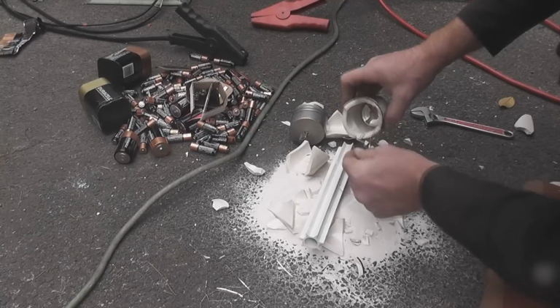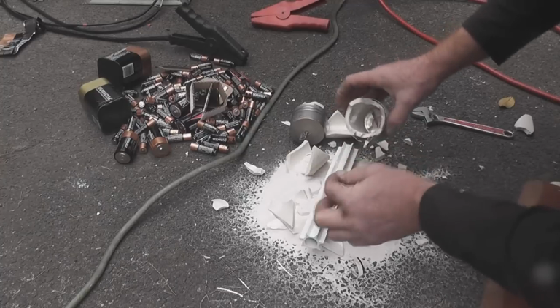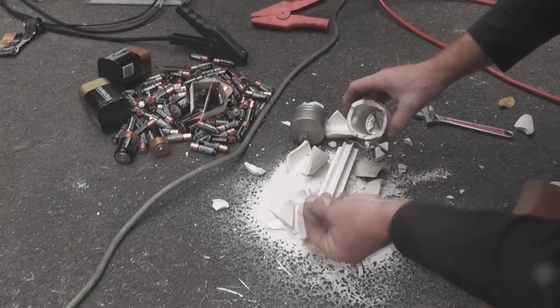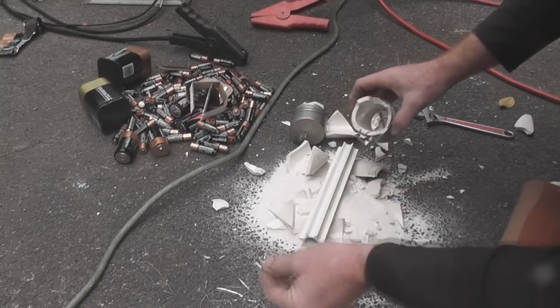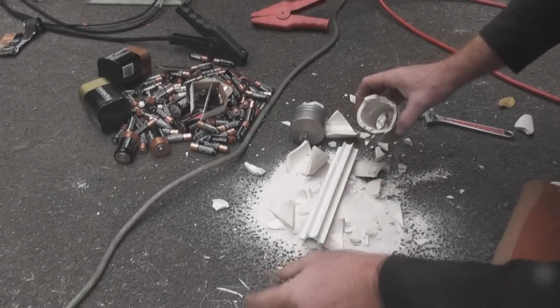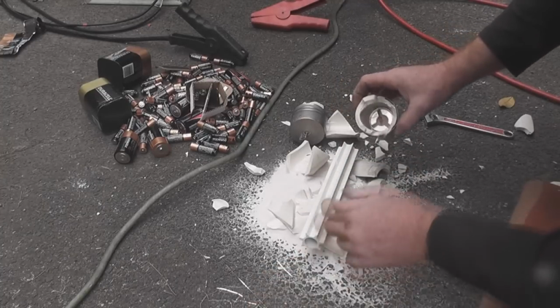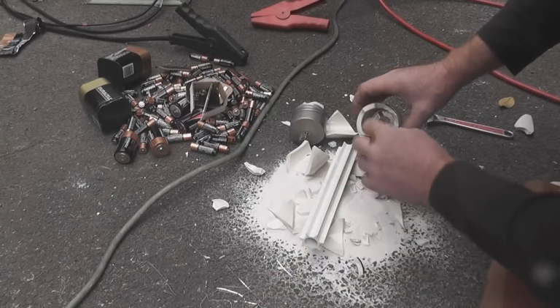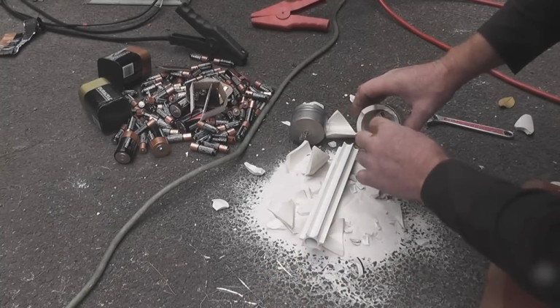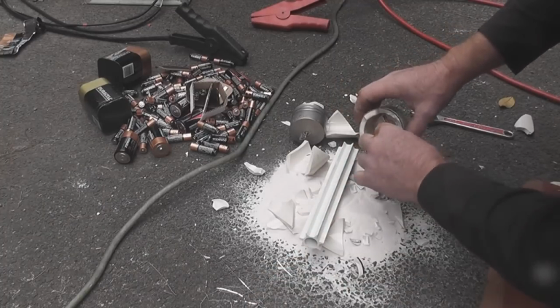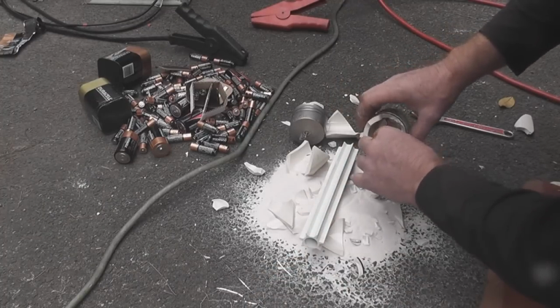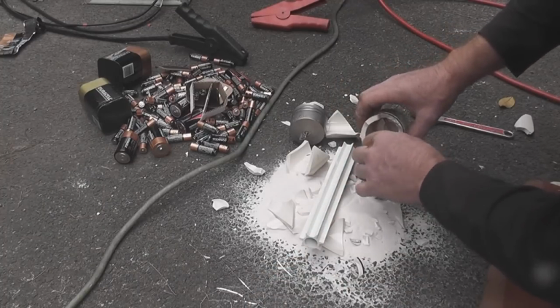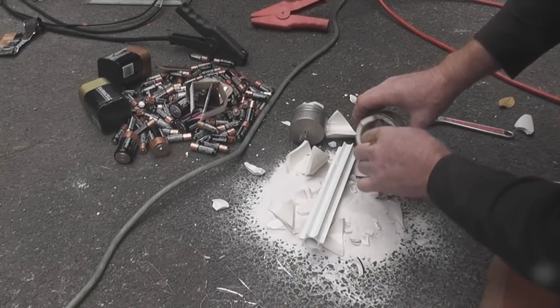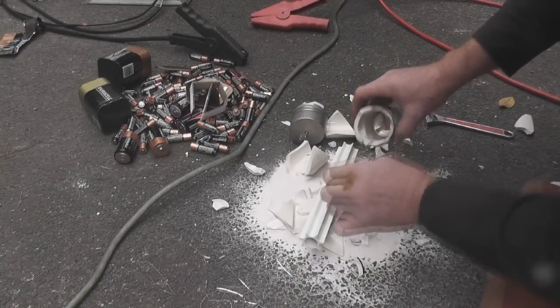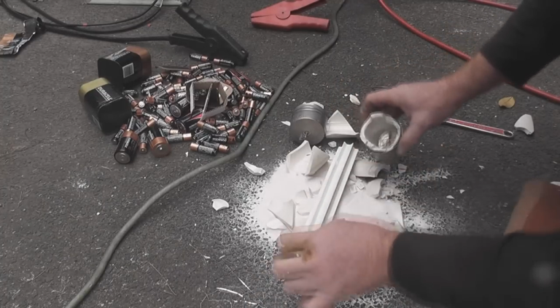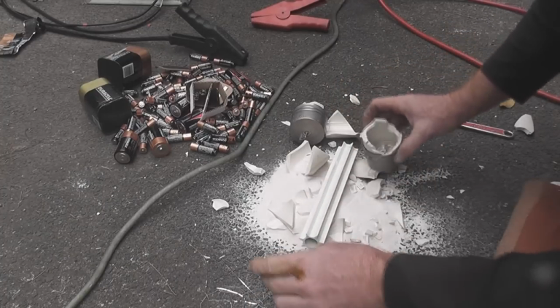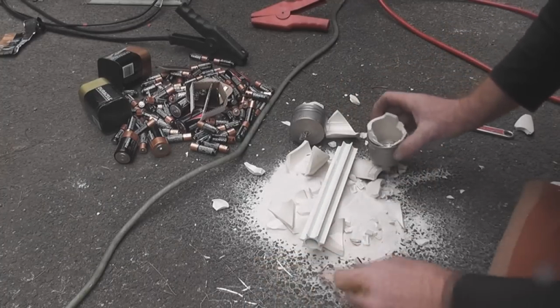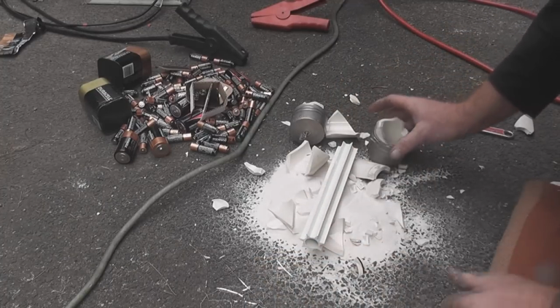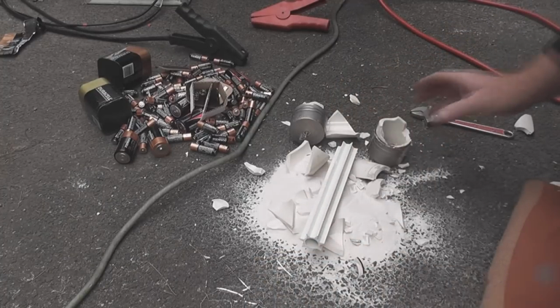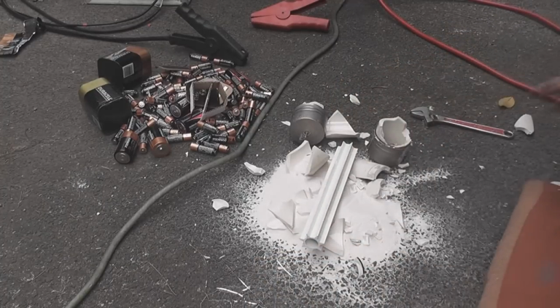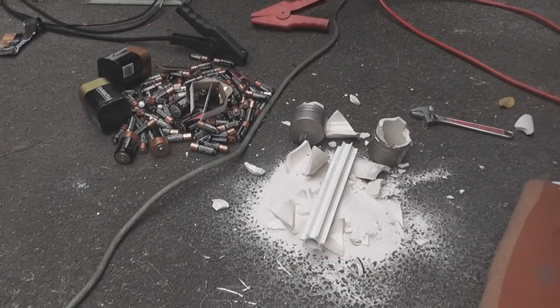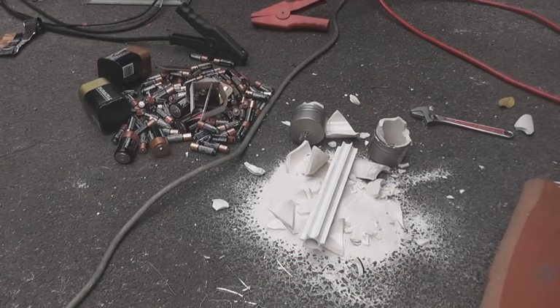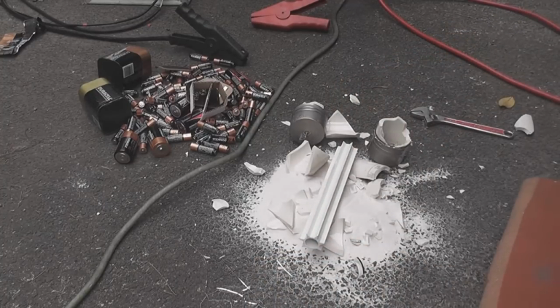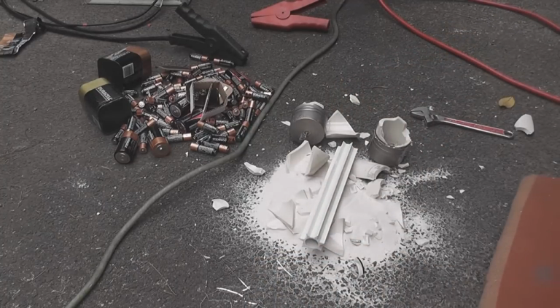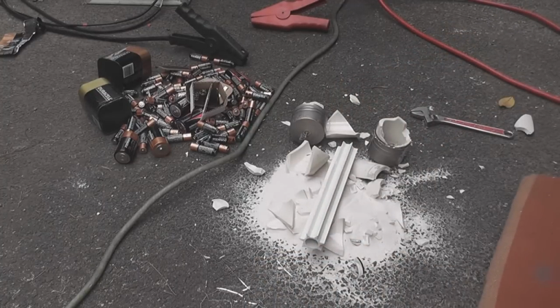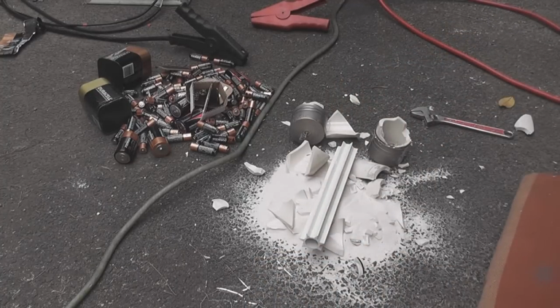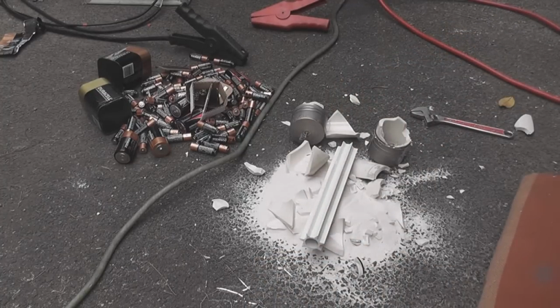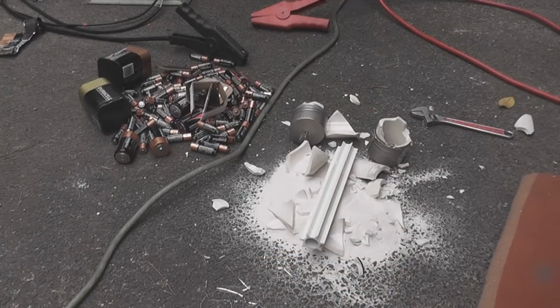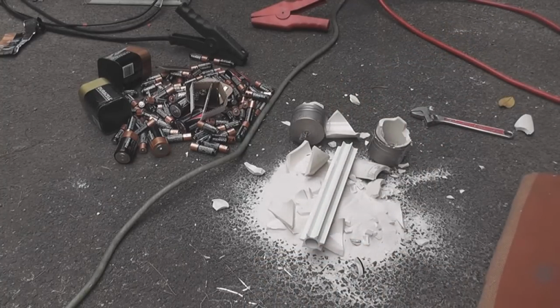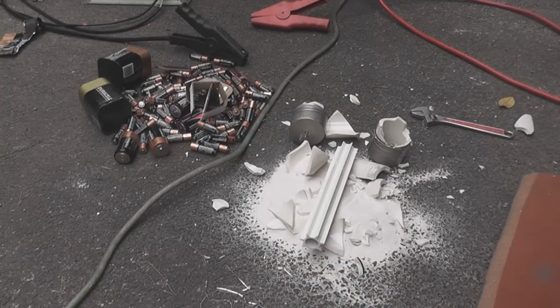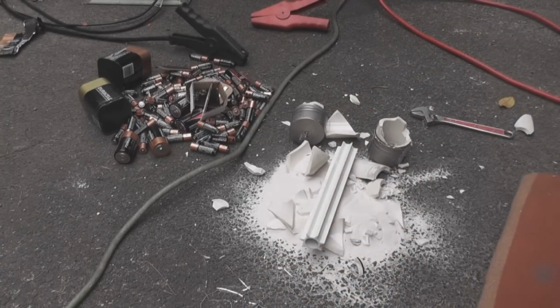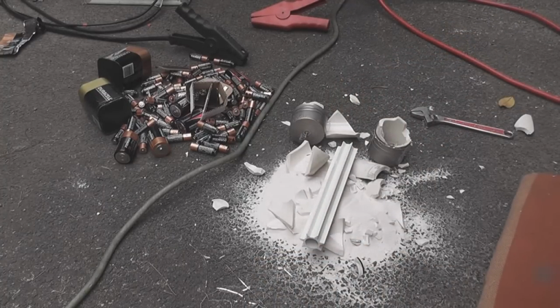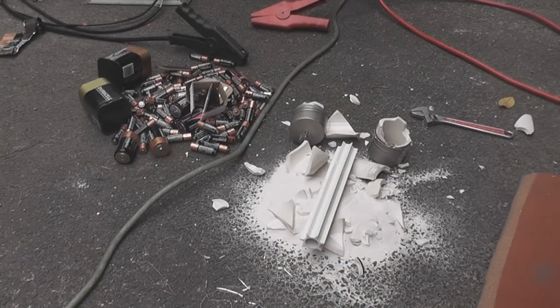That's all in a high tension fuse. Thanks for watching.